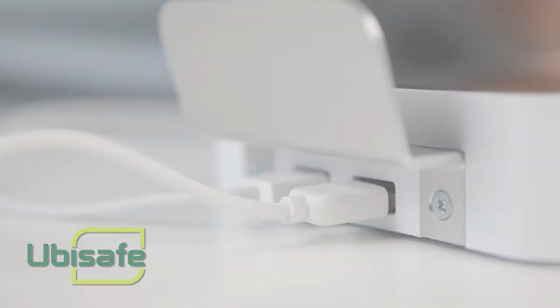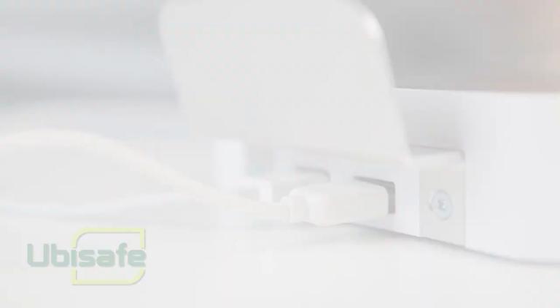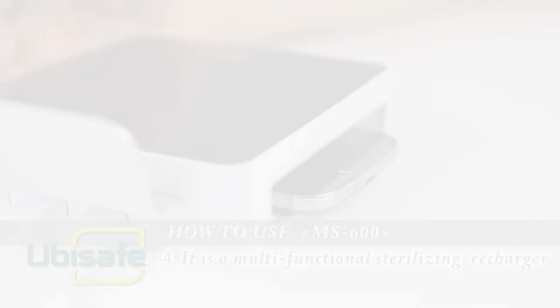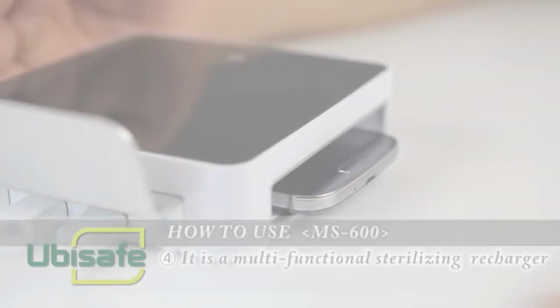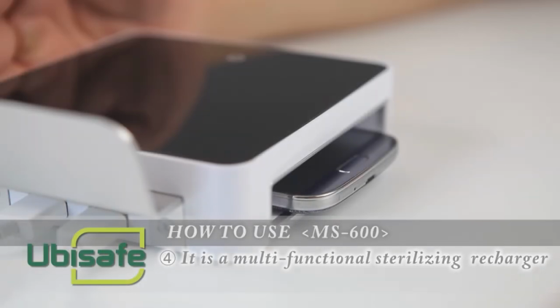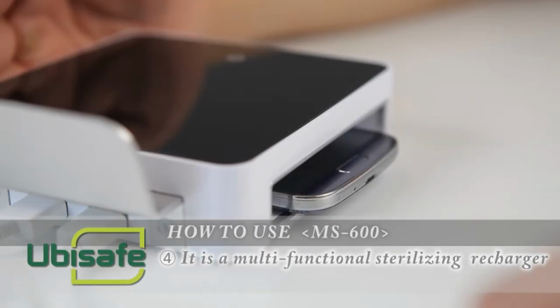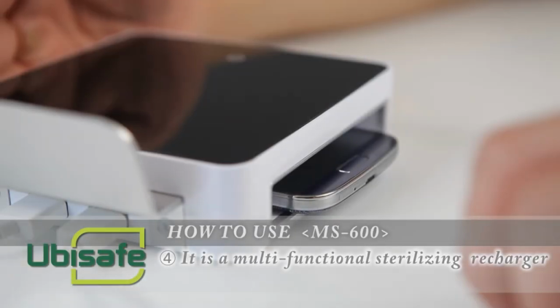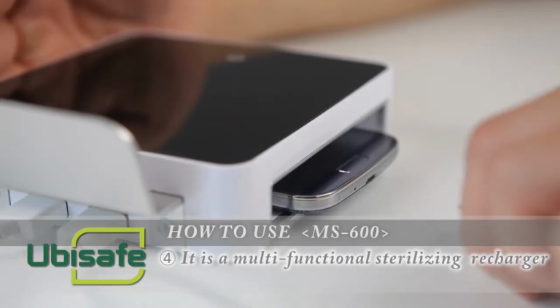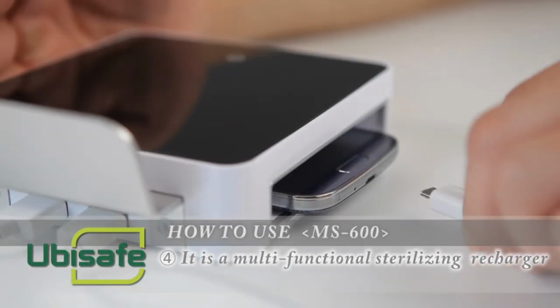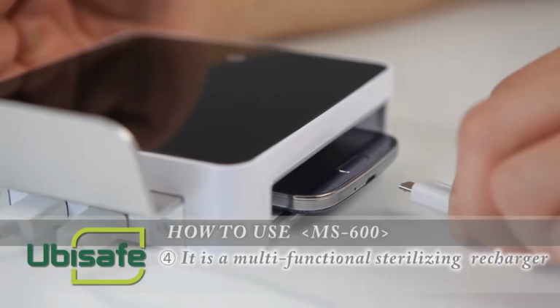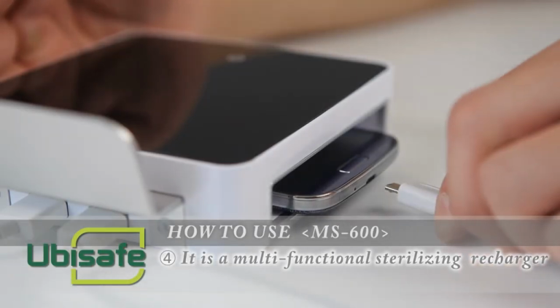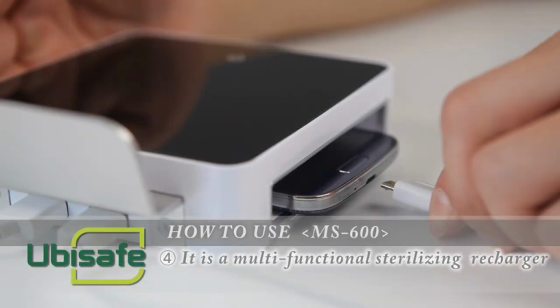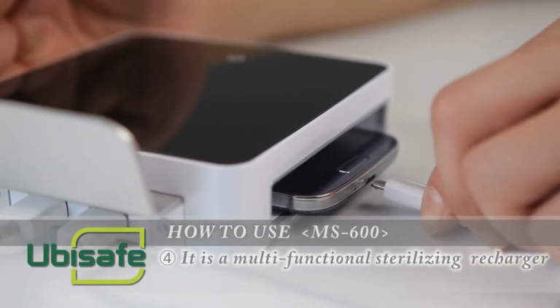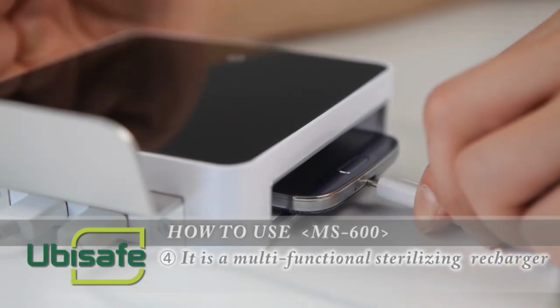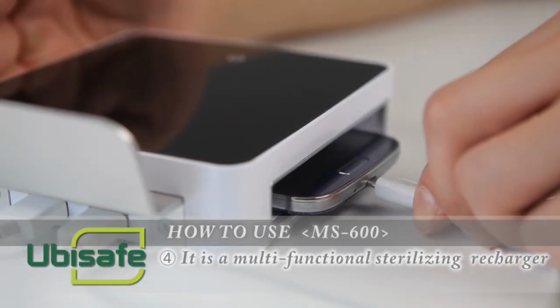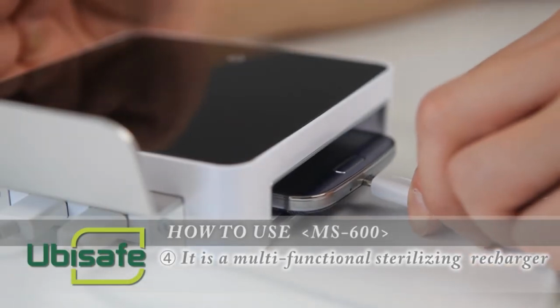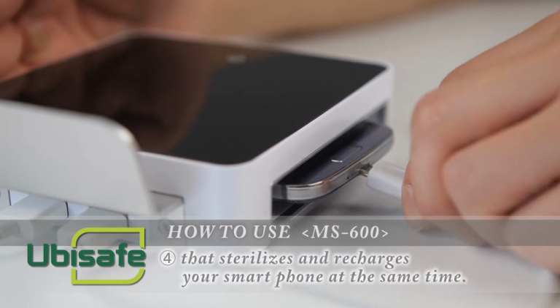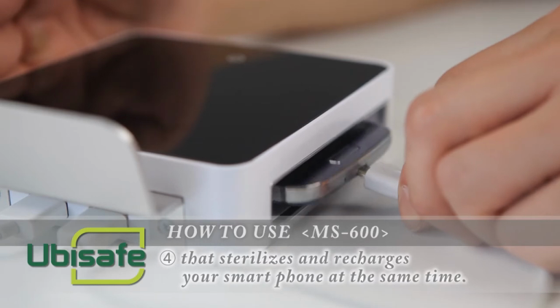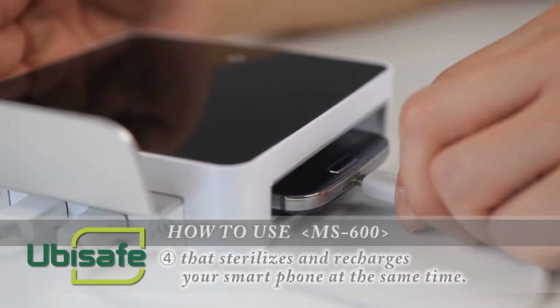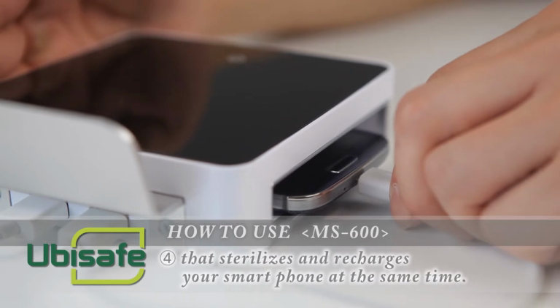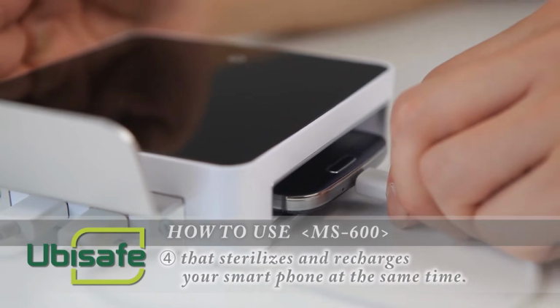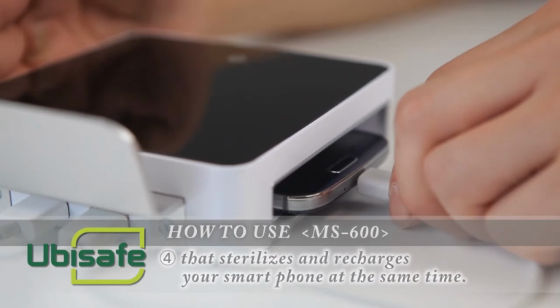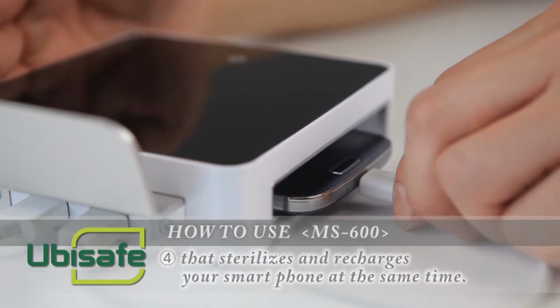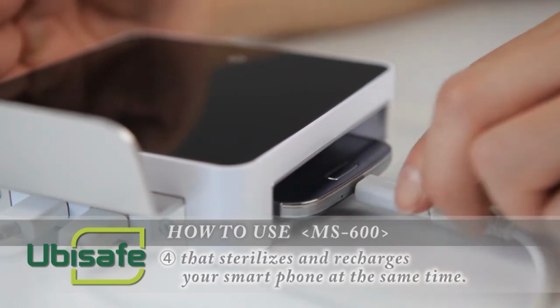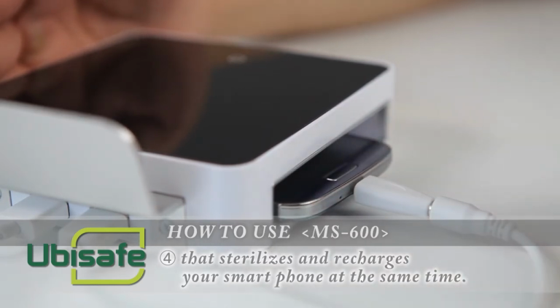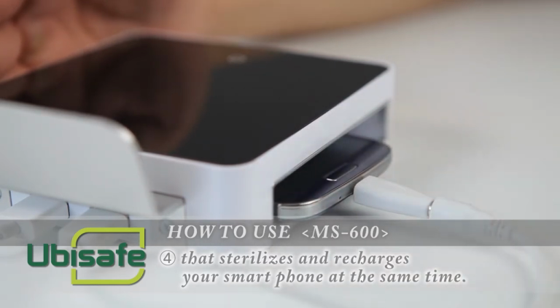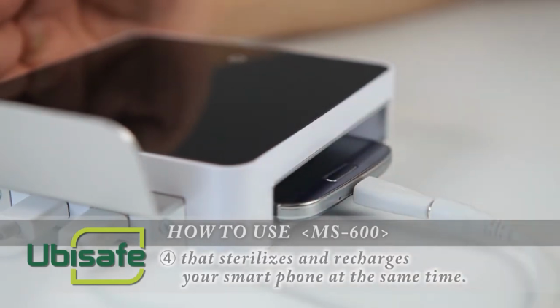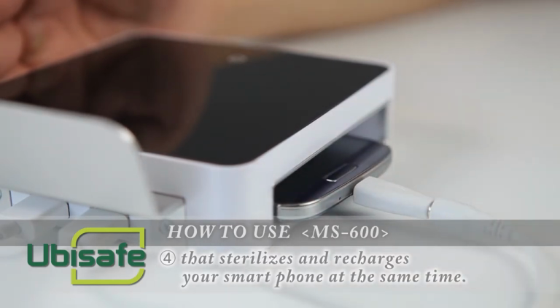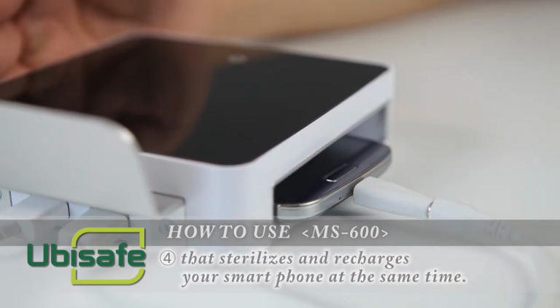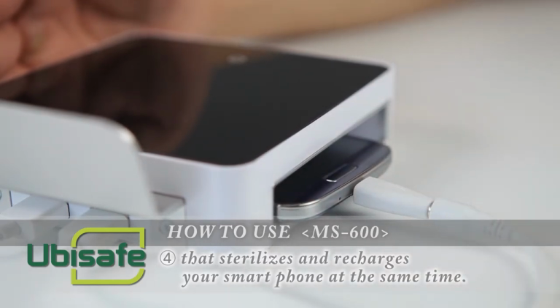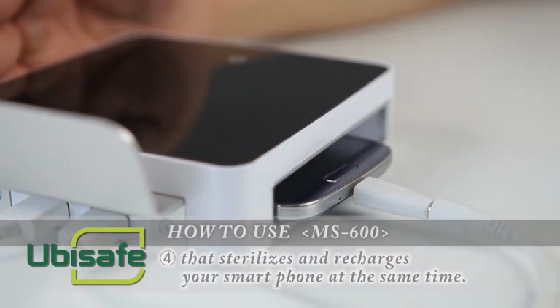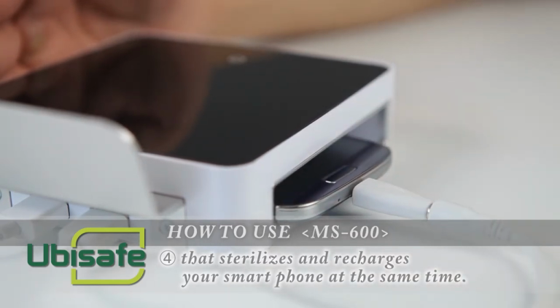It is a multifunctional sterilizing recharger that sterilizes and recharges your smartphone at the same time.